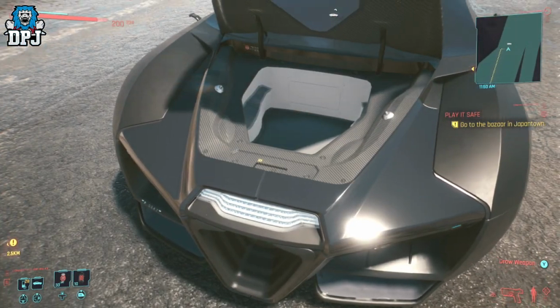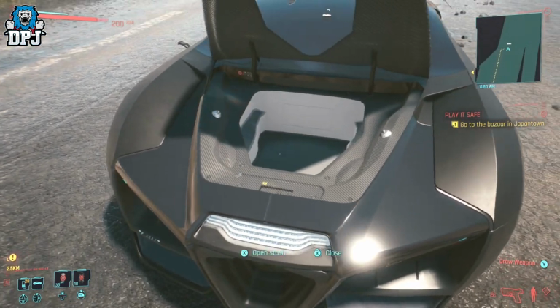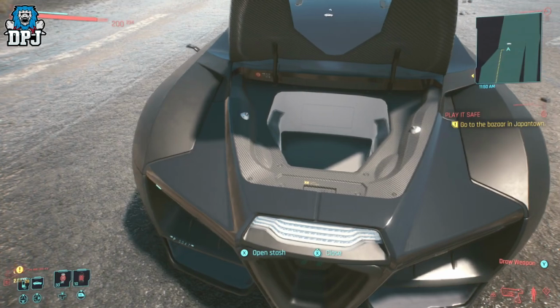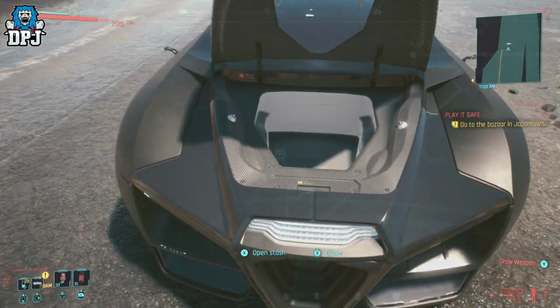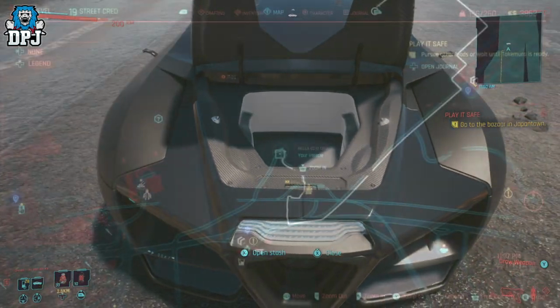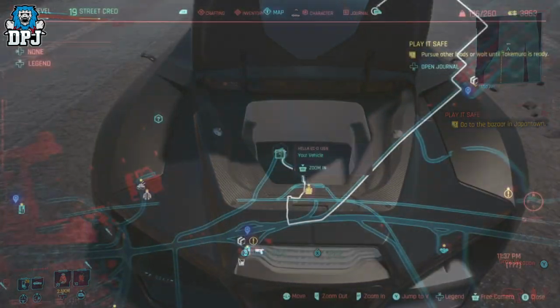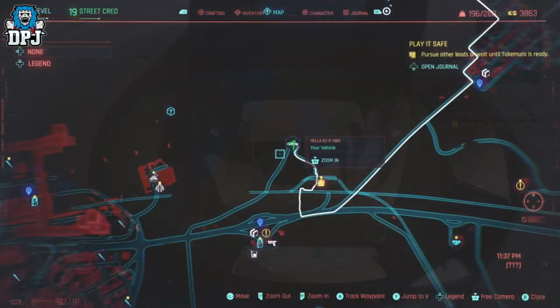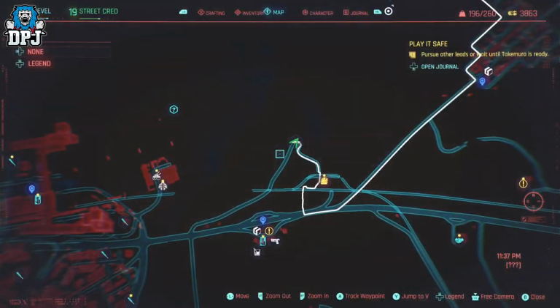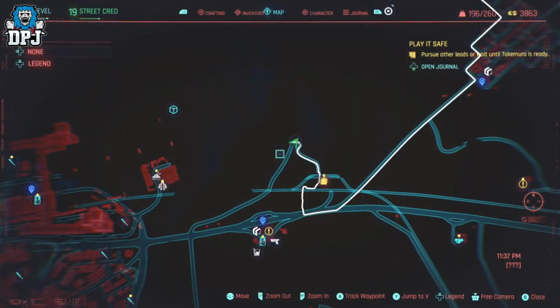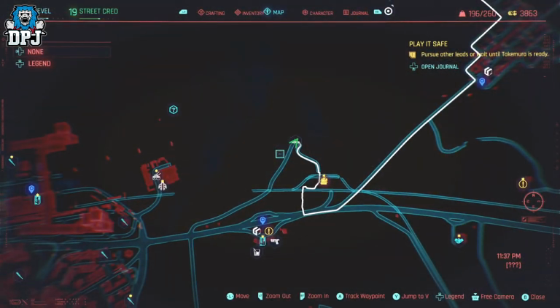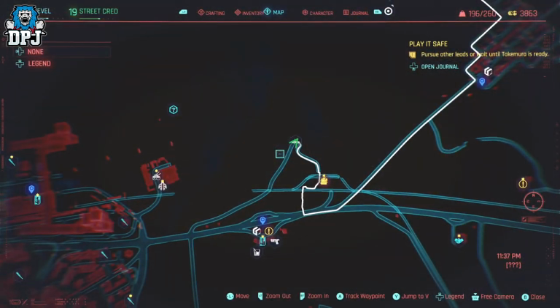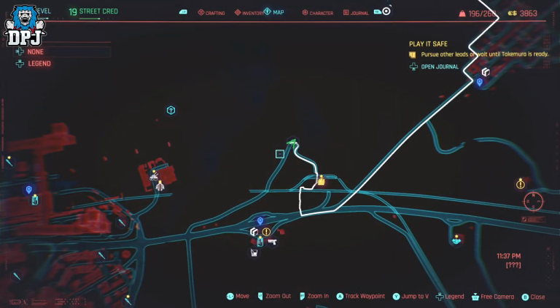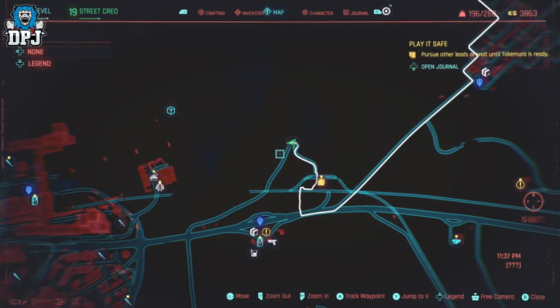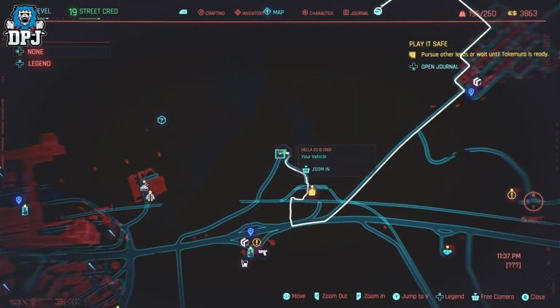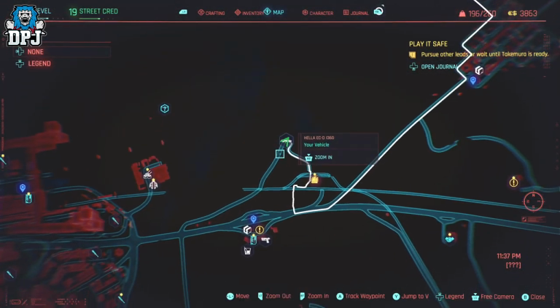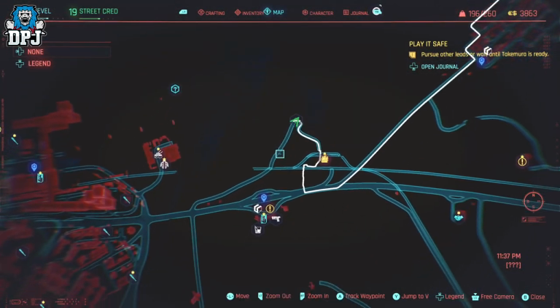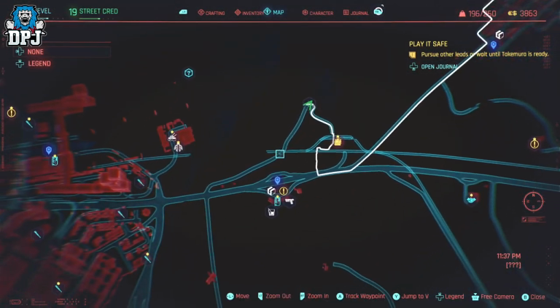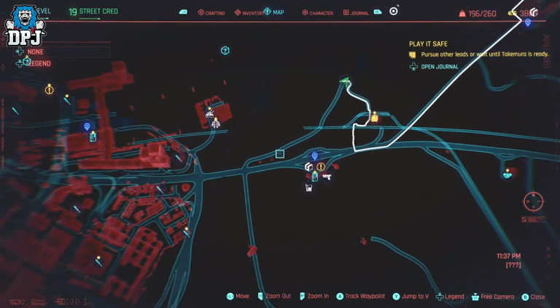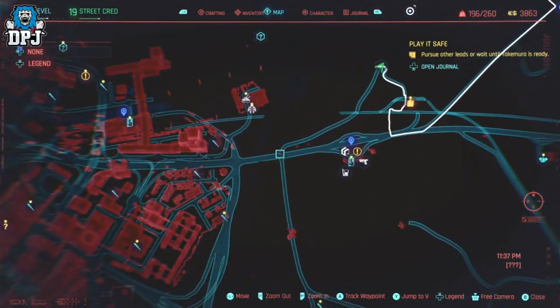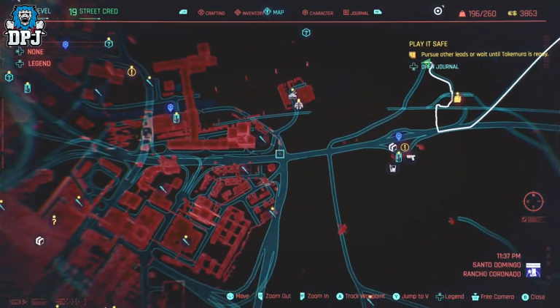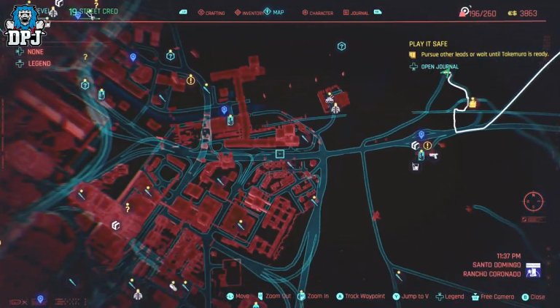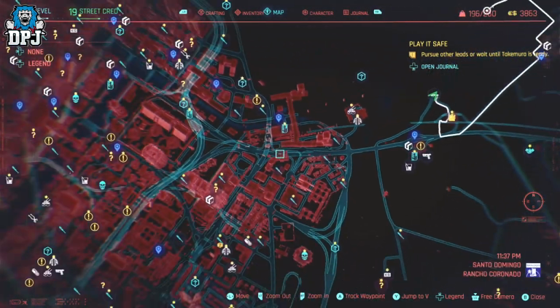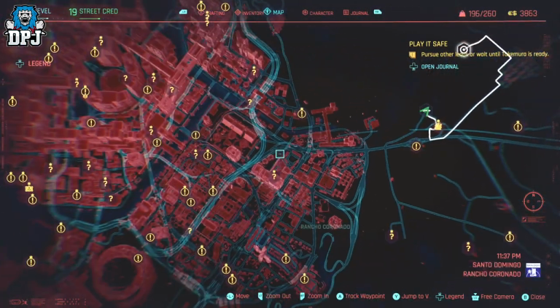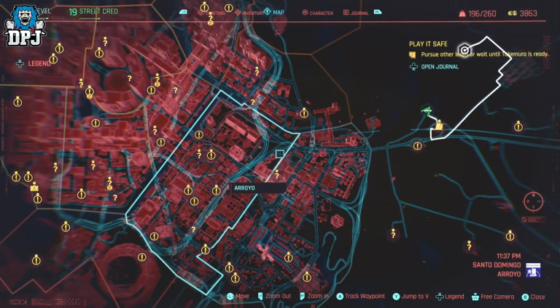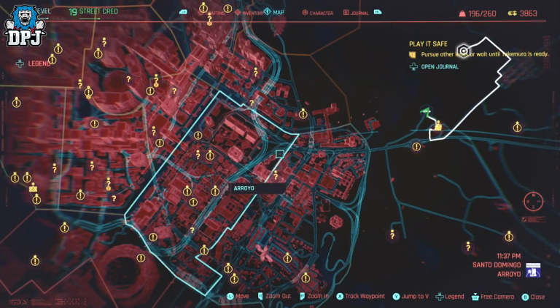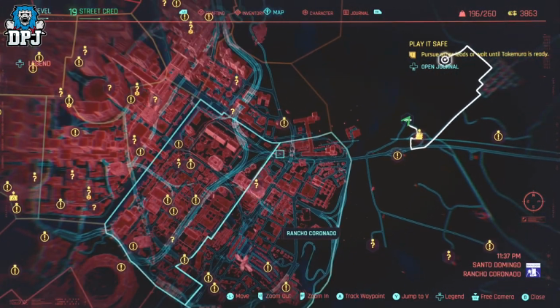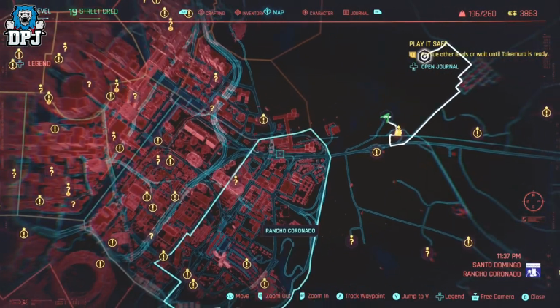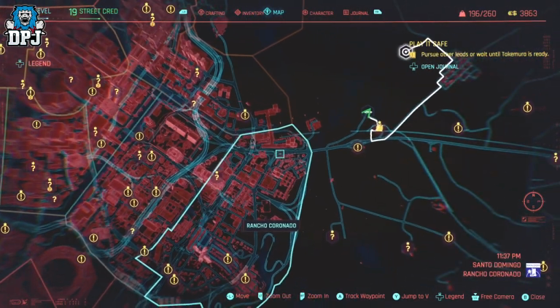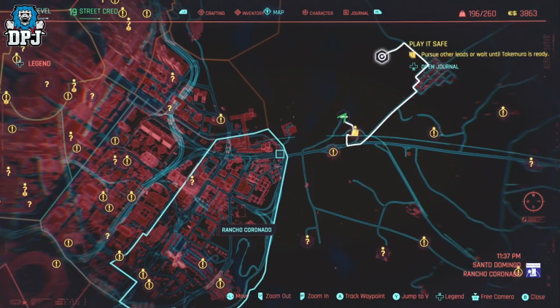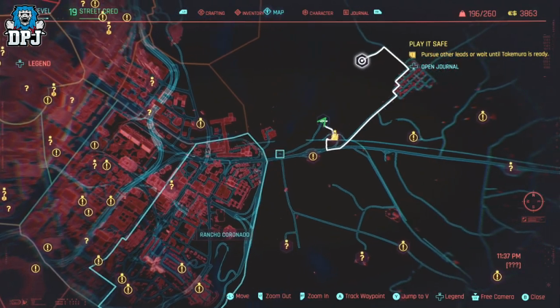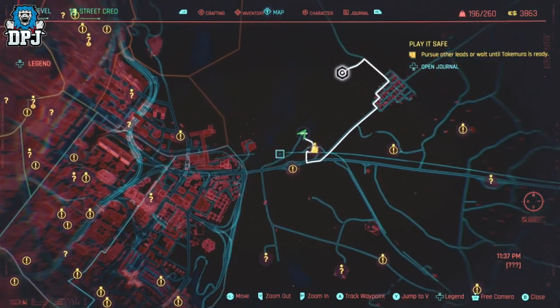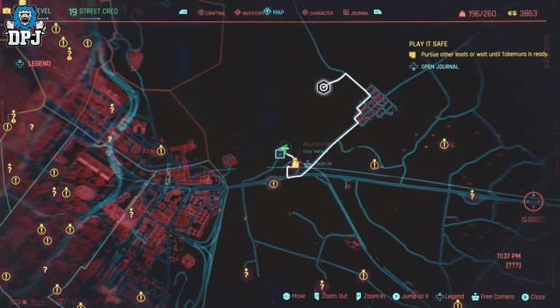You will see the location of this car on the screen now — it can be found hidden within a cave system.